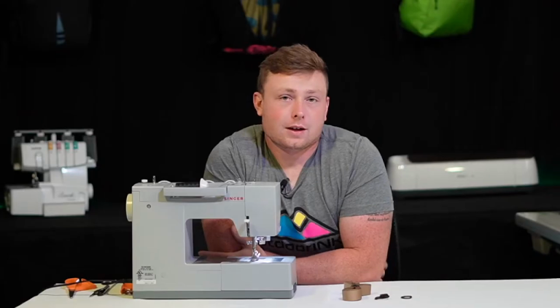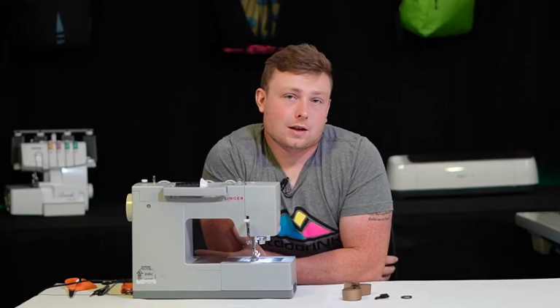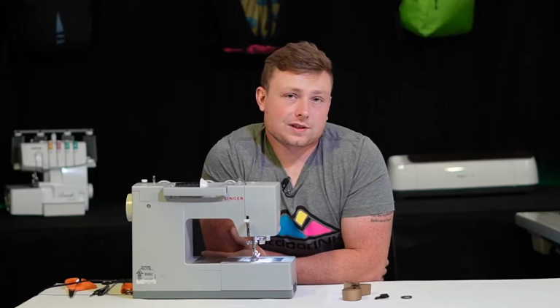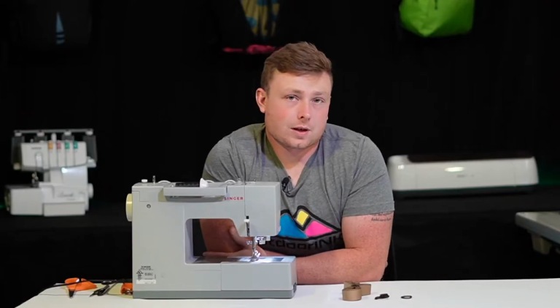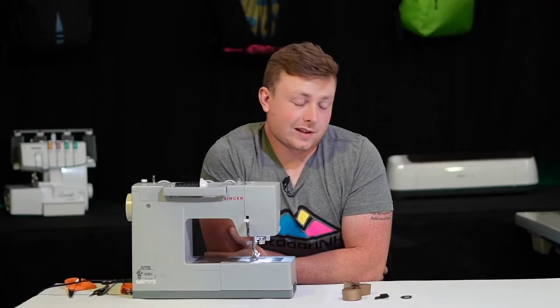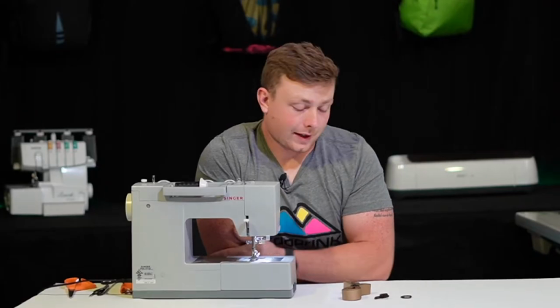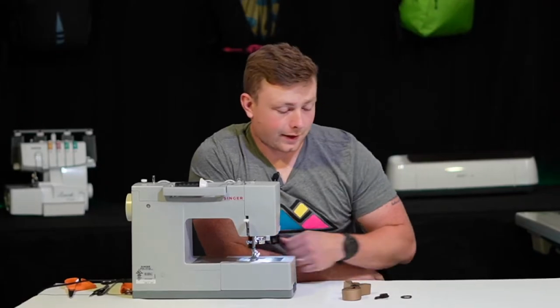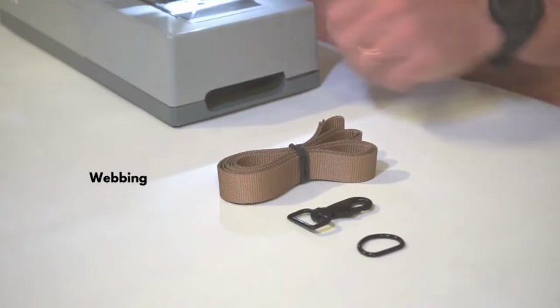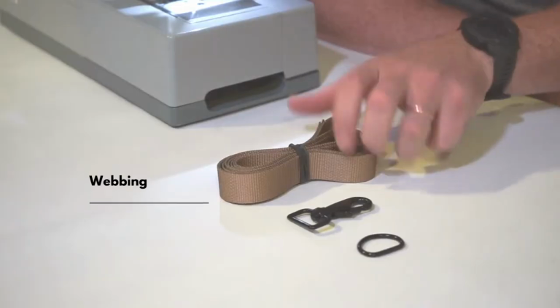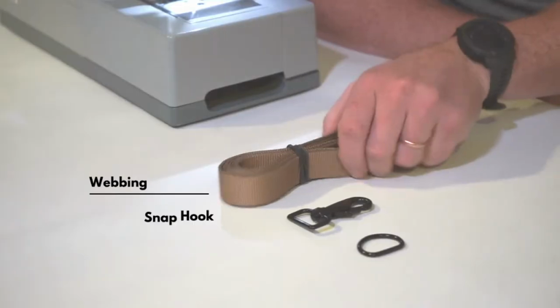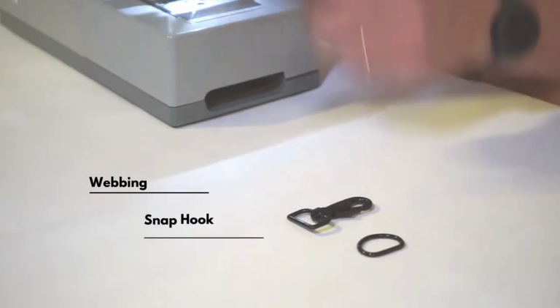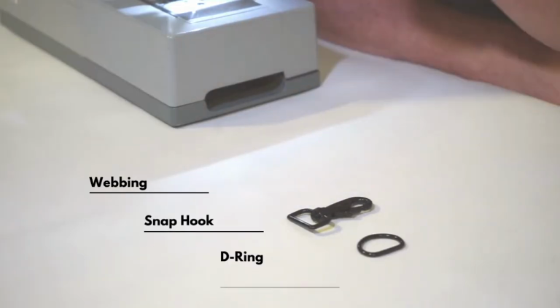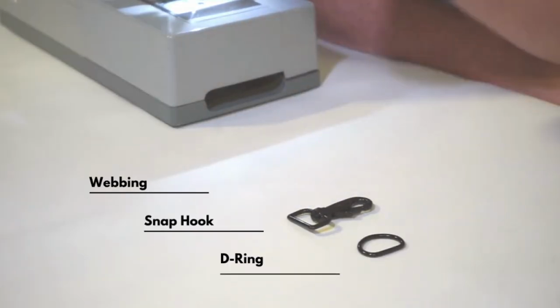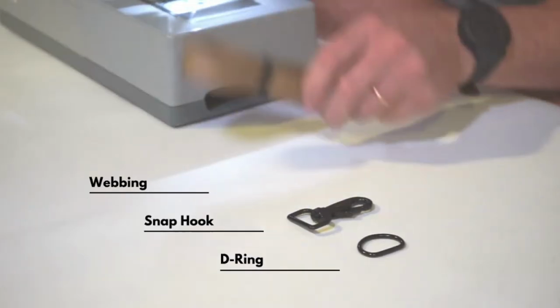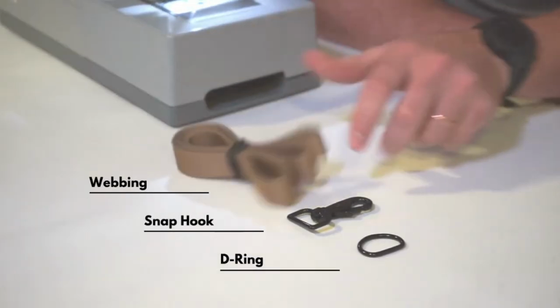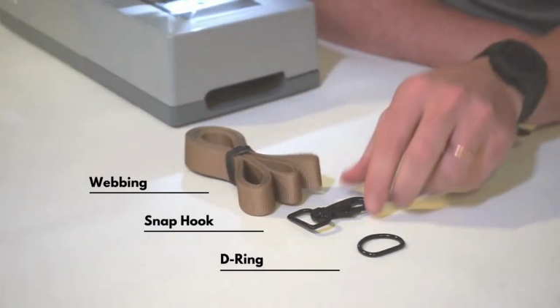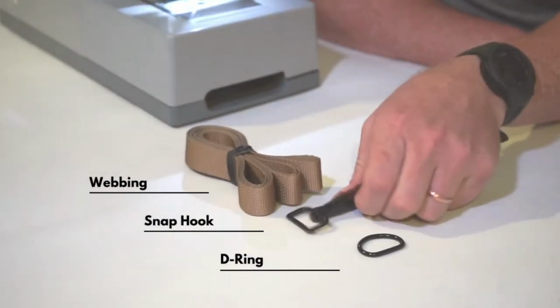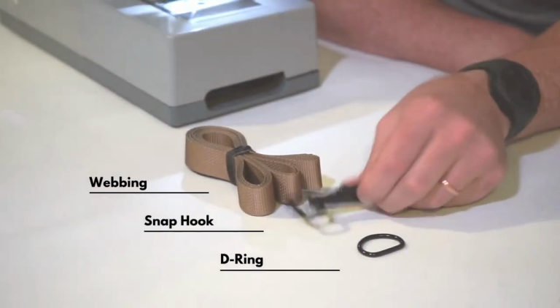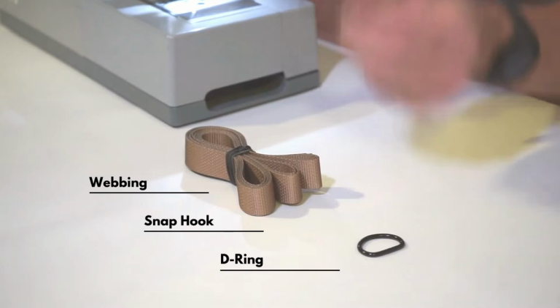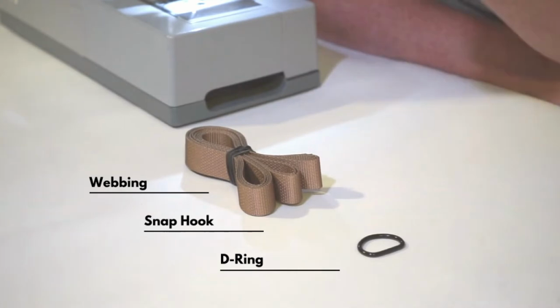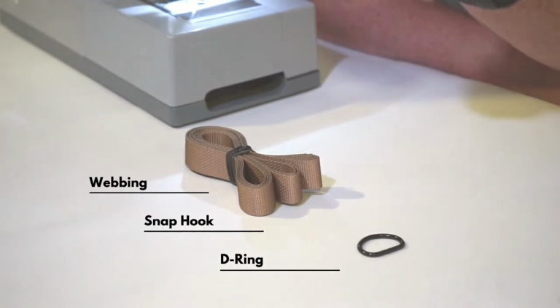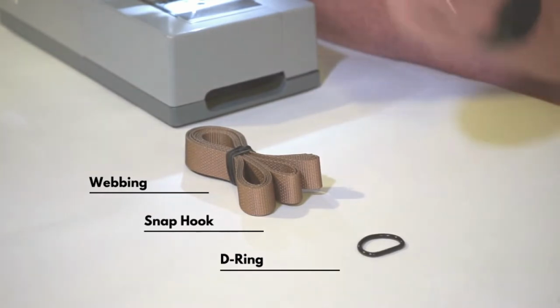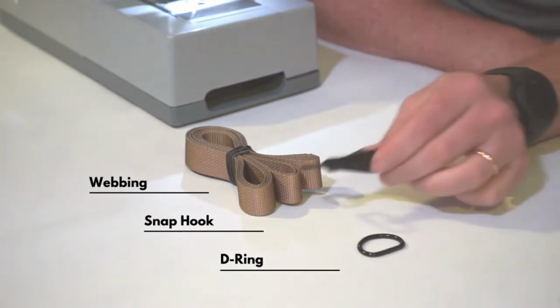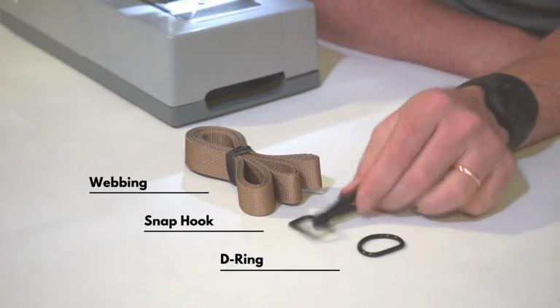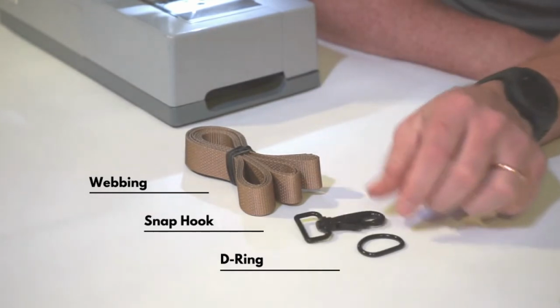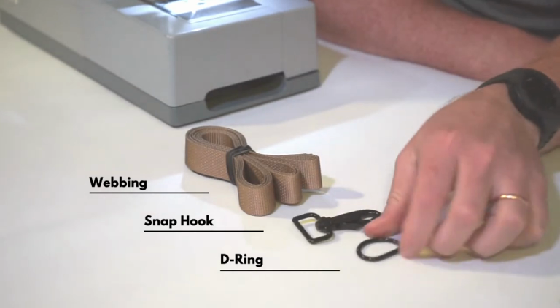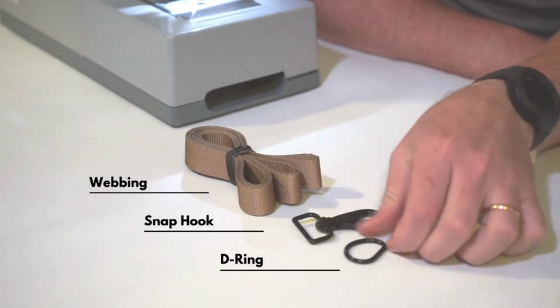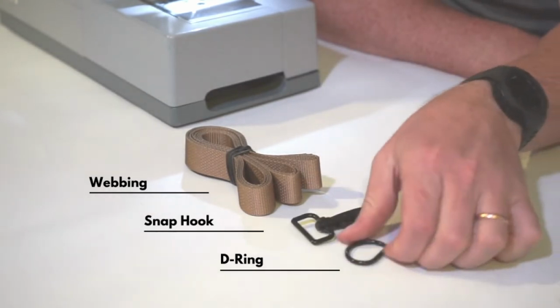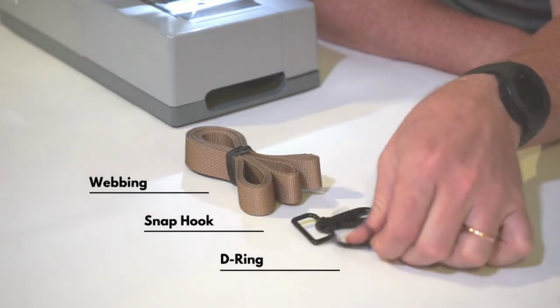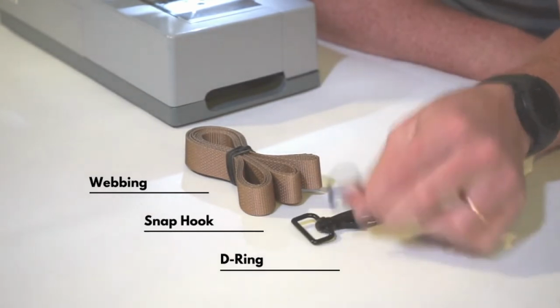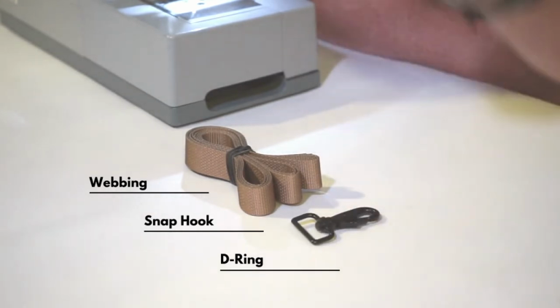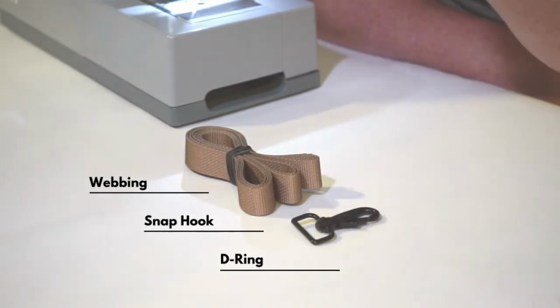What's going to come in this kit is seven feet of webbing, one snap hook, and one metal D-ring.